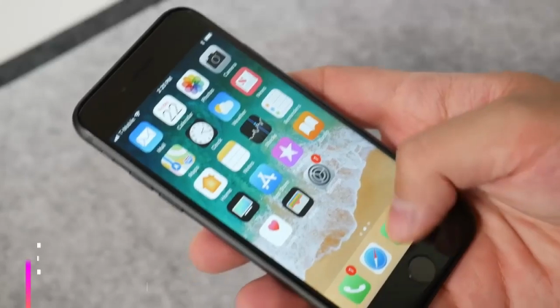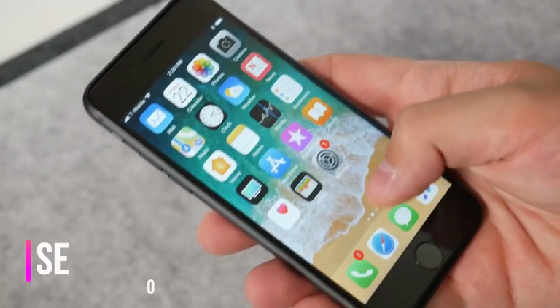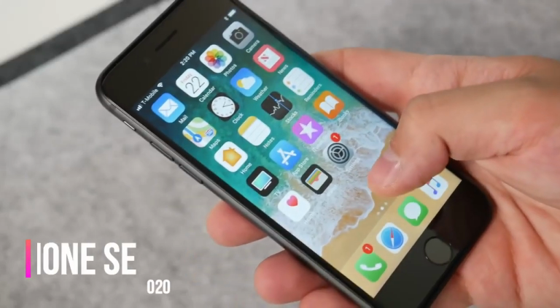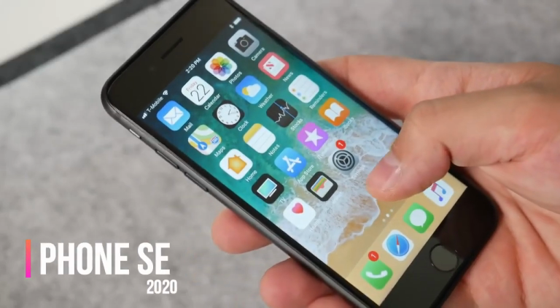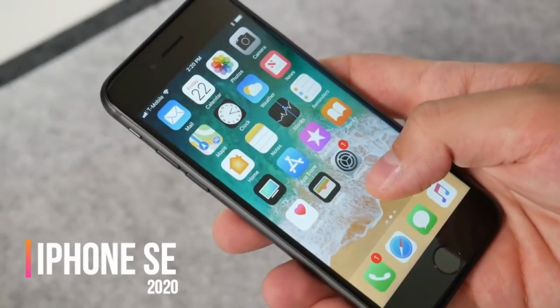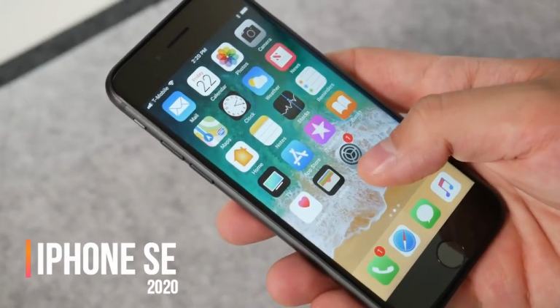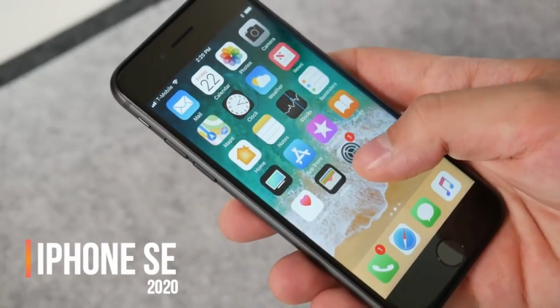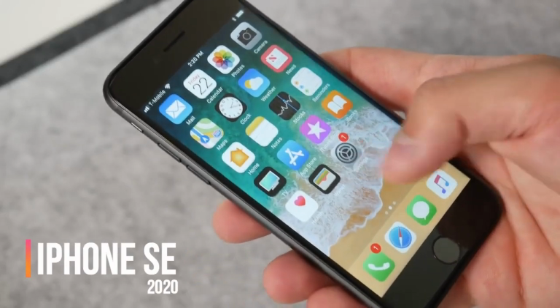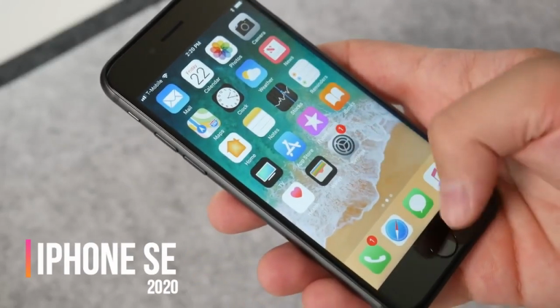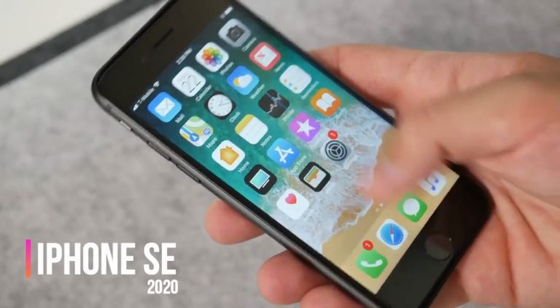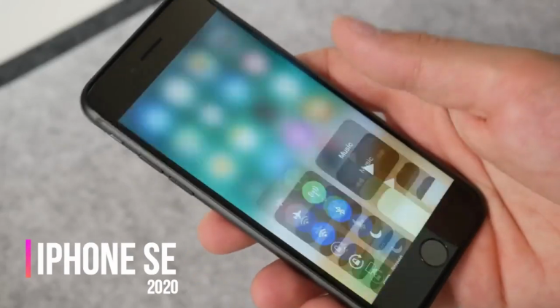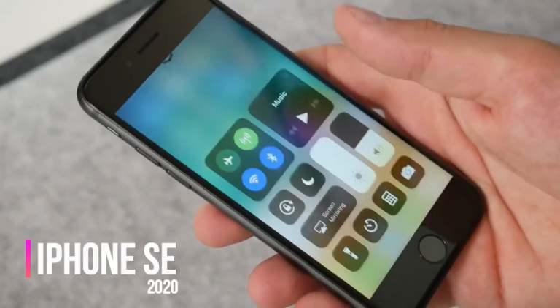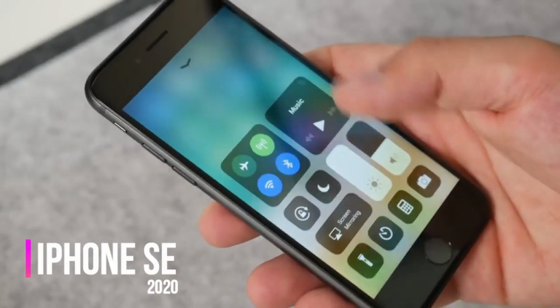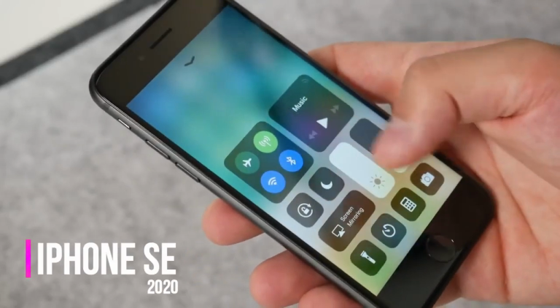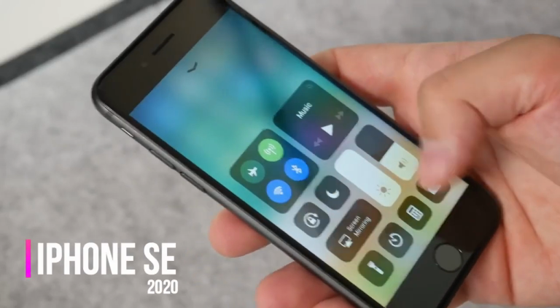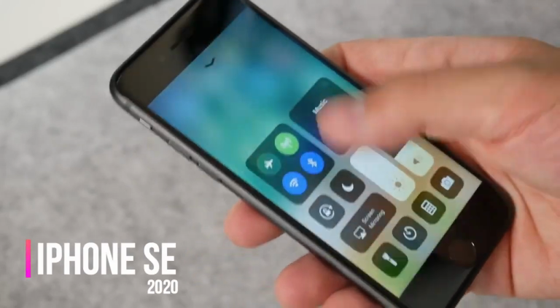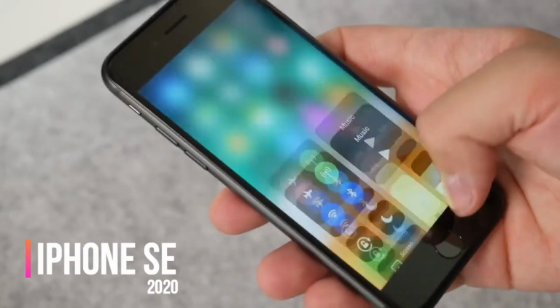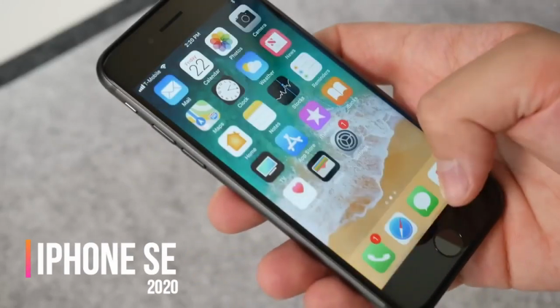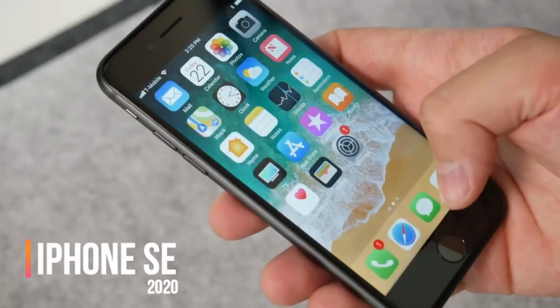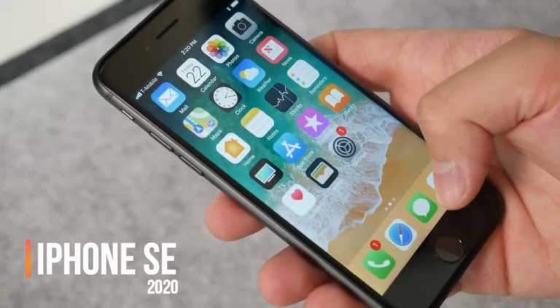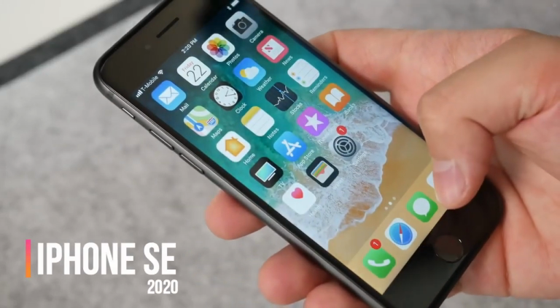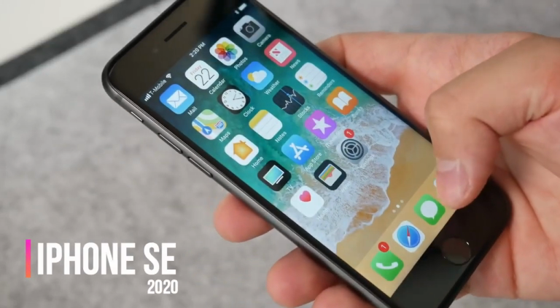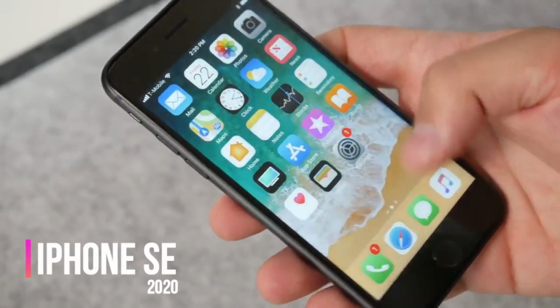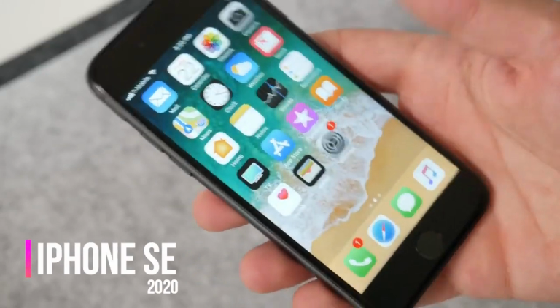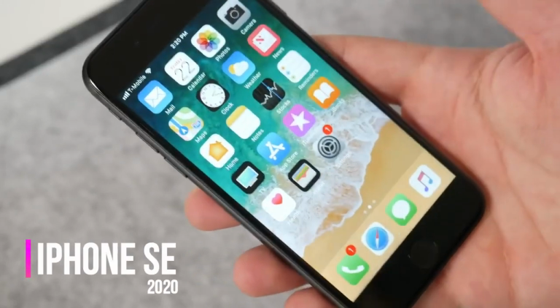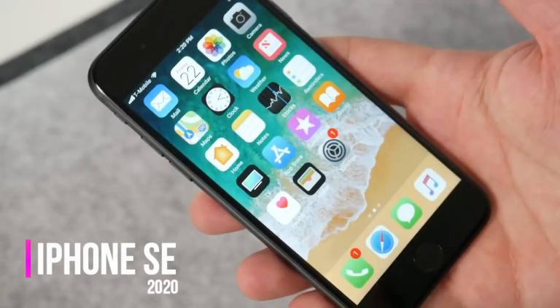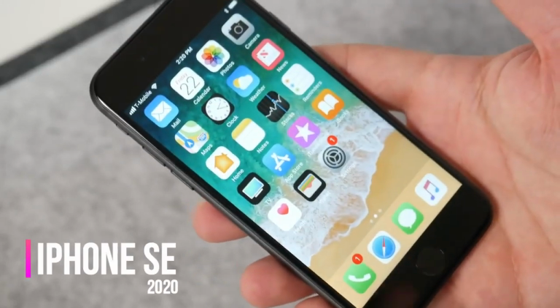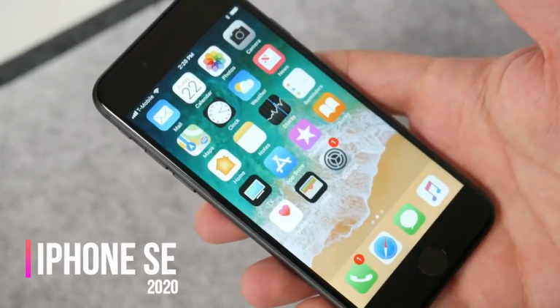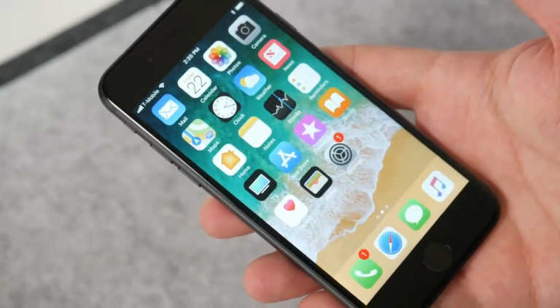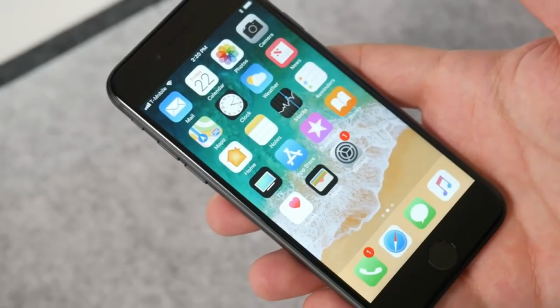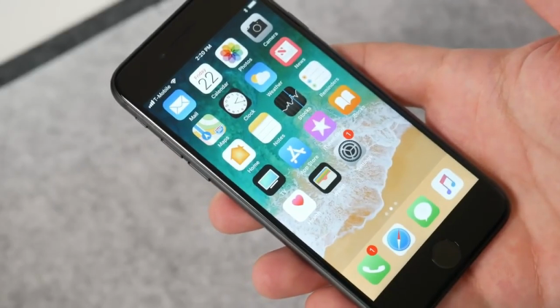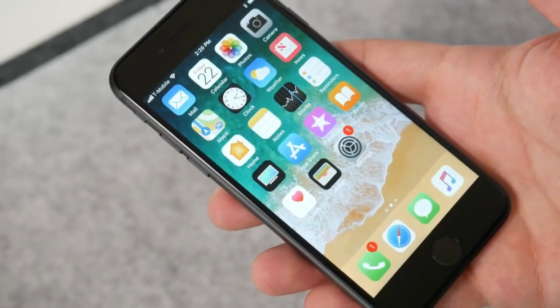Hello! So finally Apple has launched the new iPhone SE and let's take a first look.